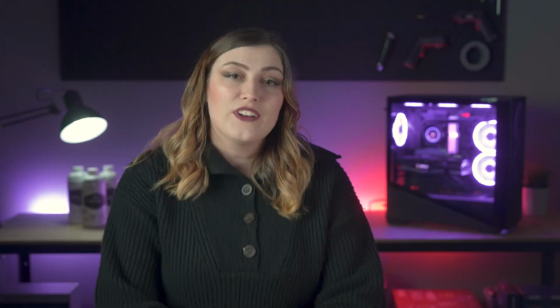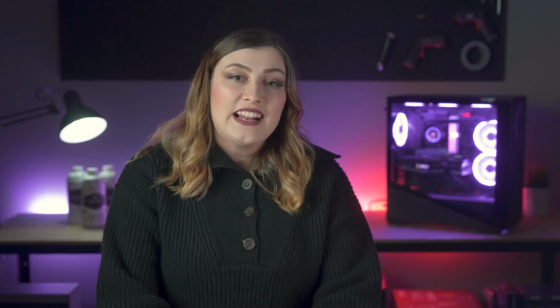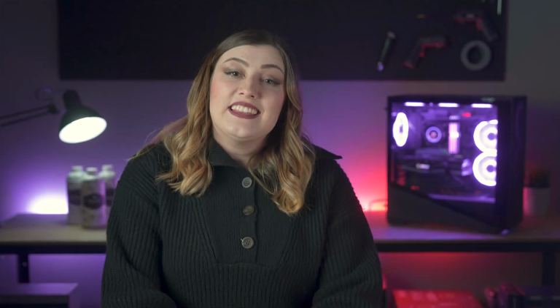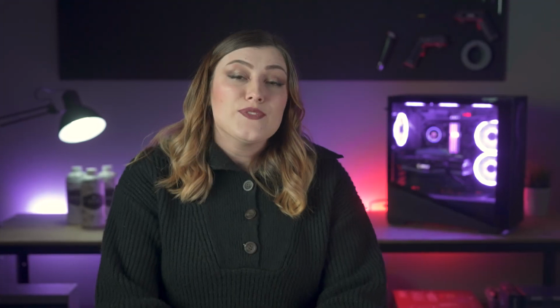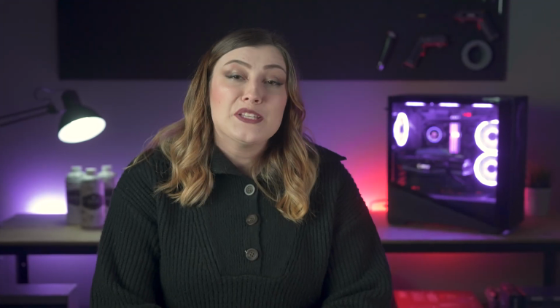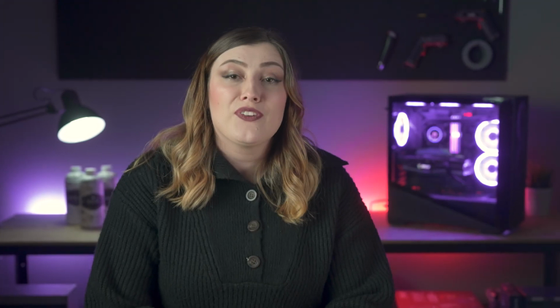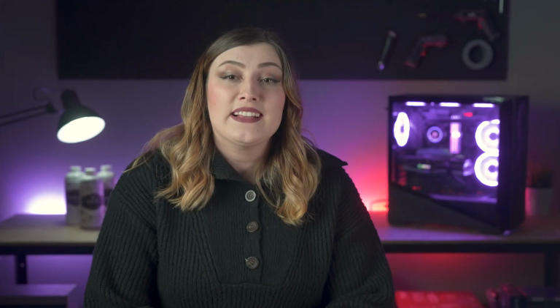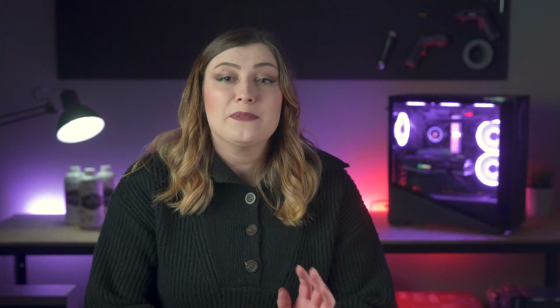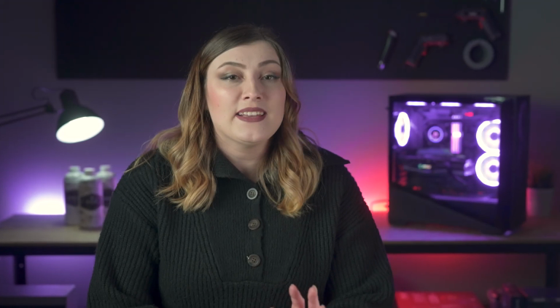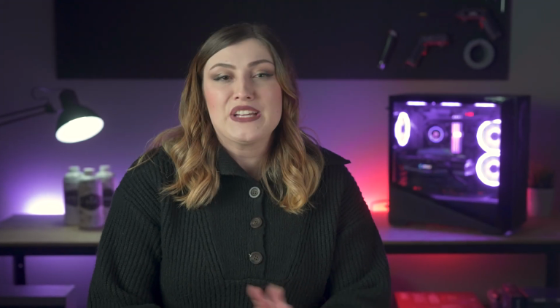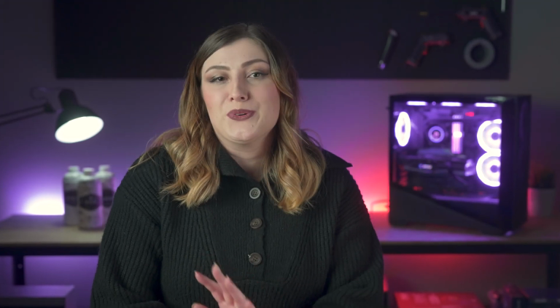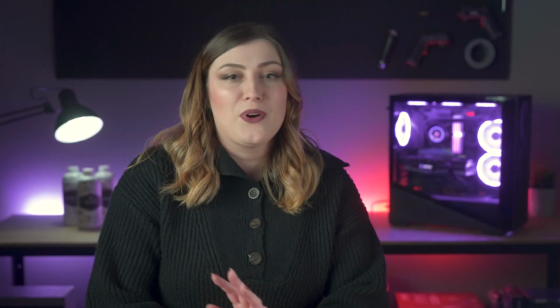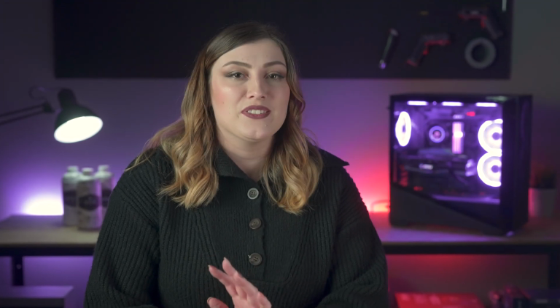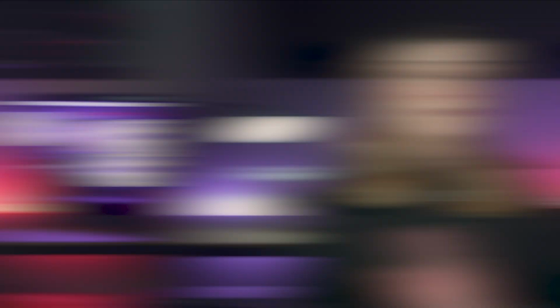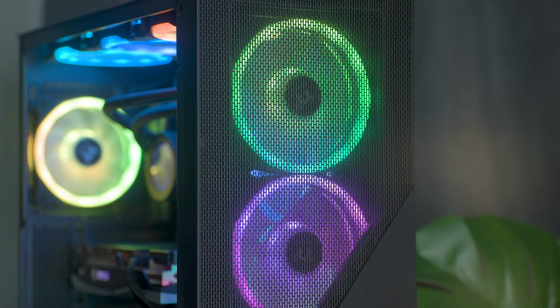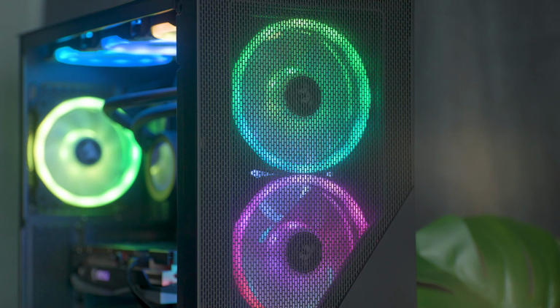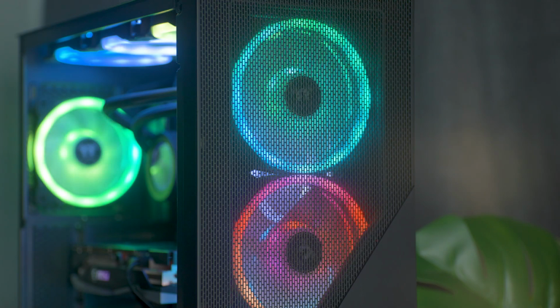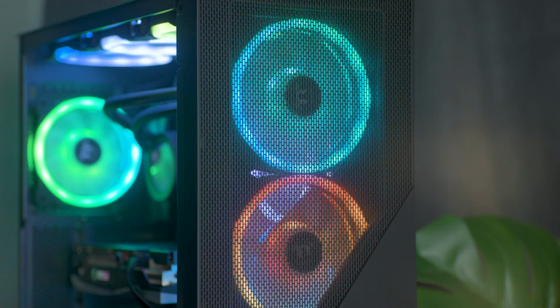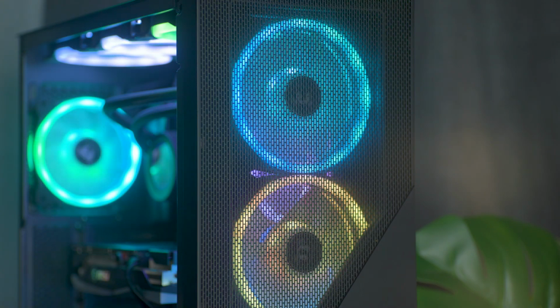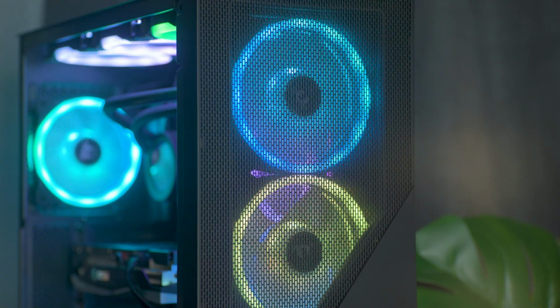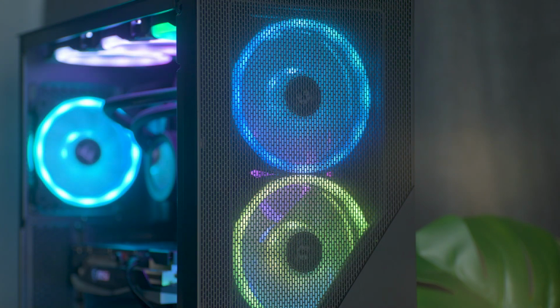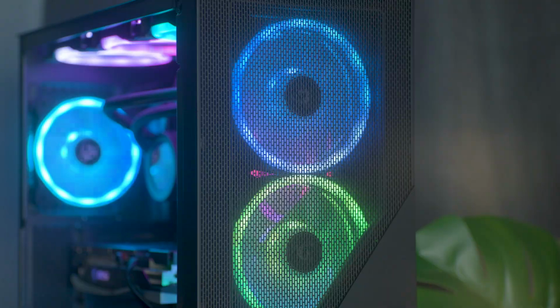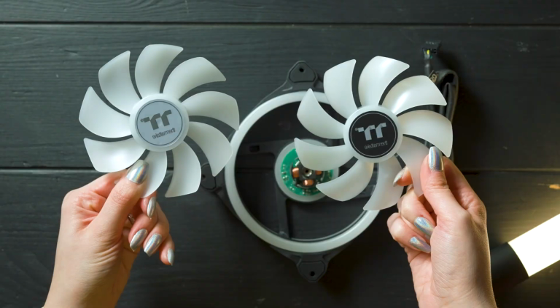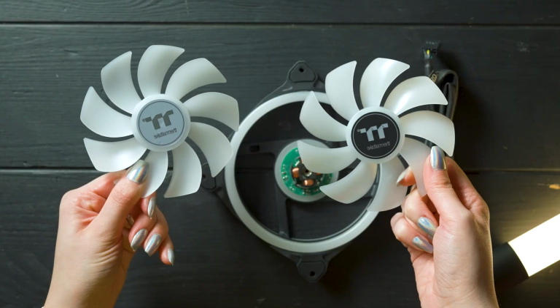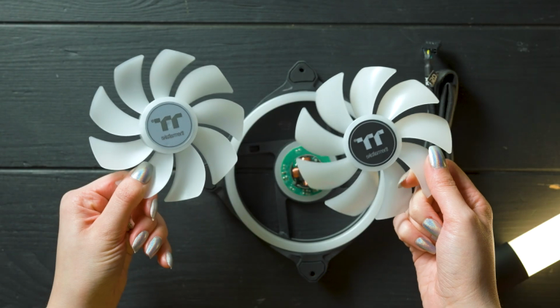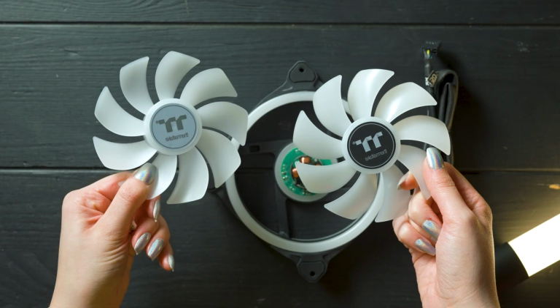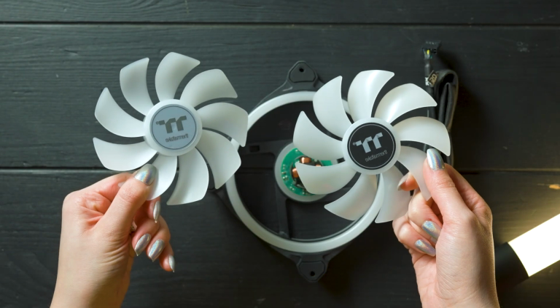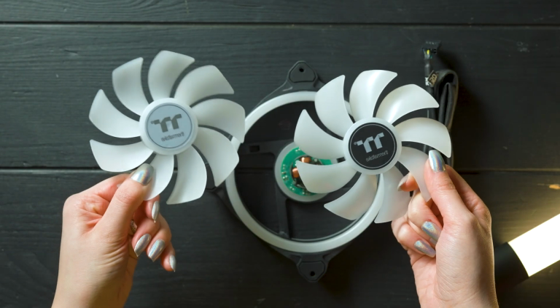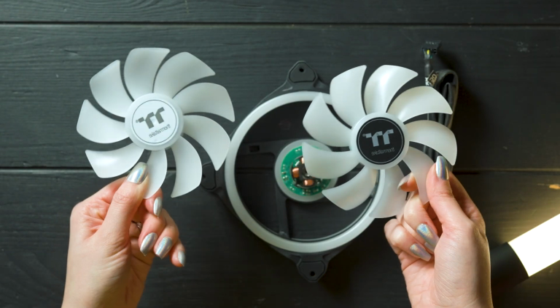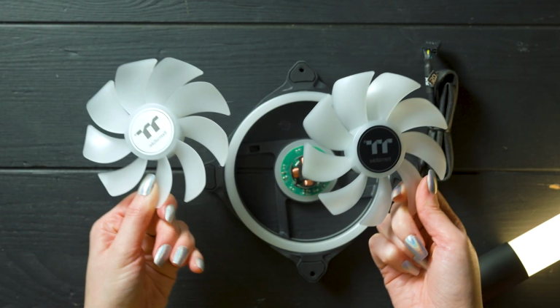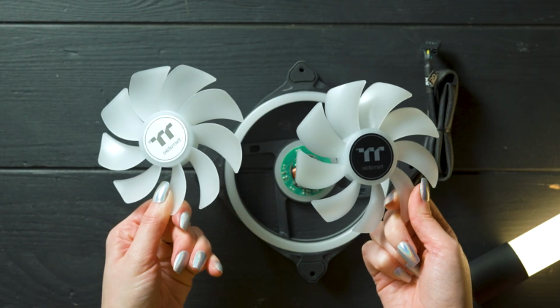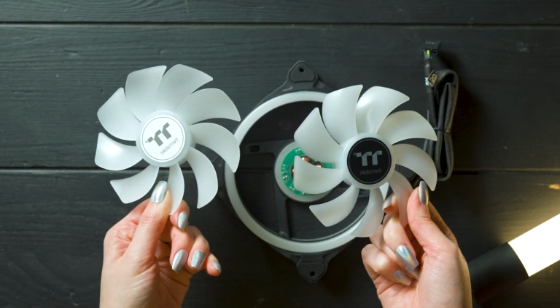Finally, these fans provide the best of all worlds: beautiful lighting, optimal versatility, as well as incredible performance.